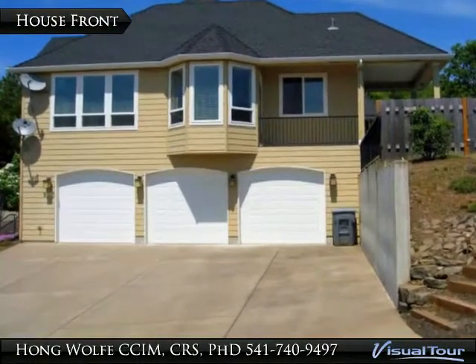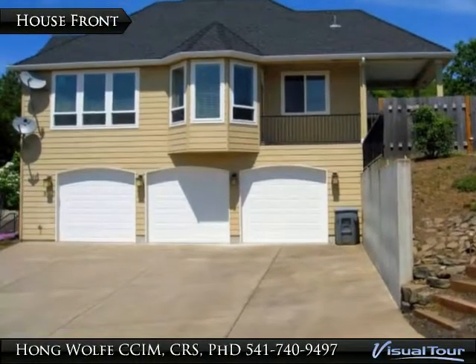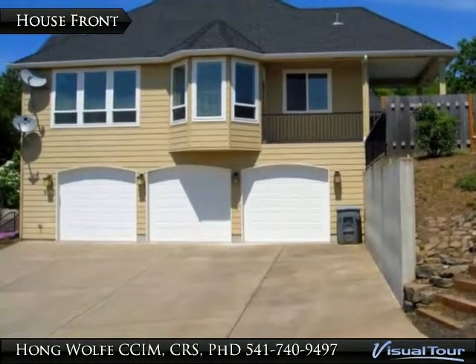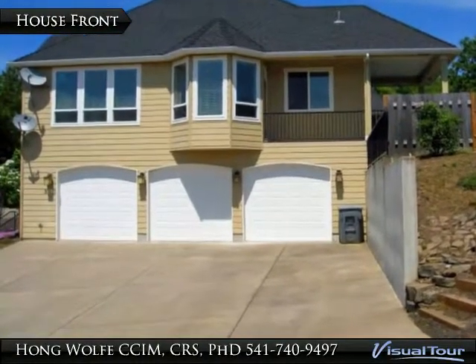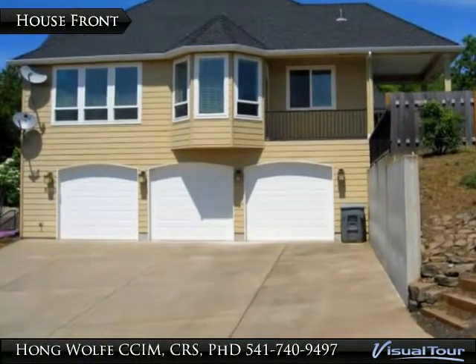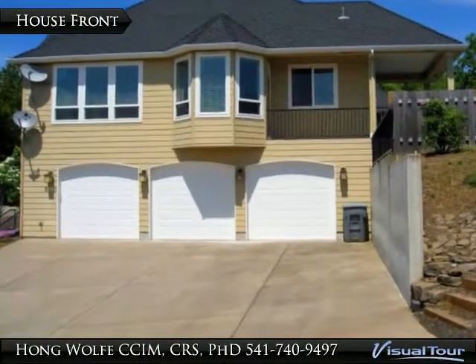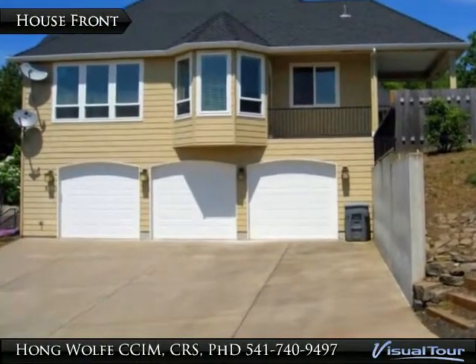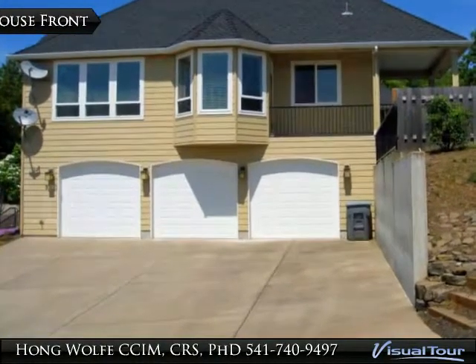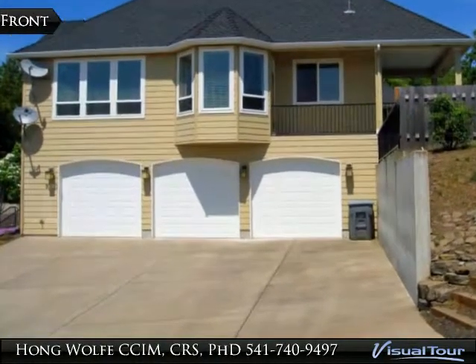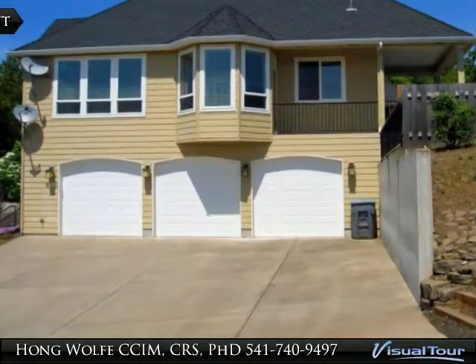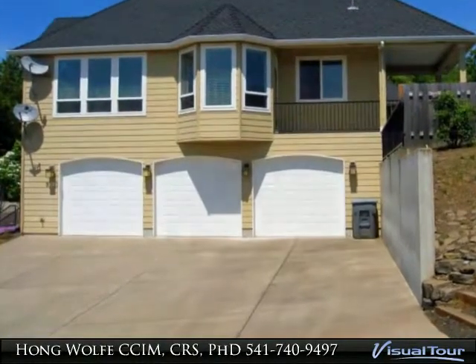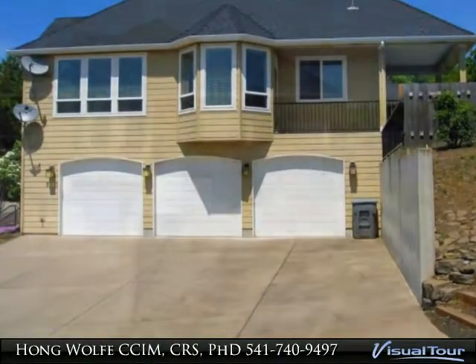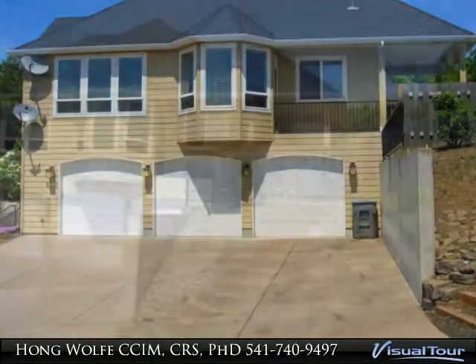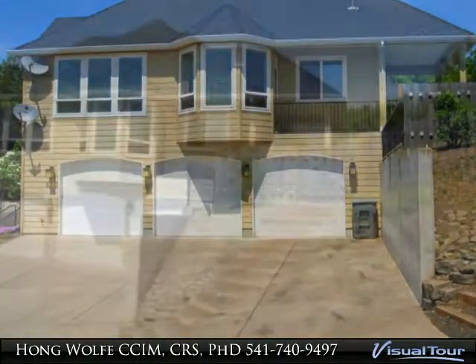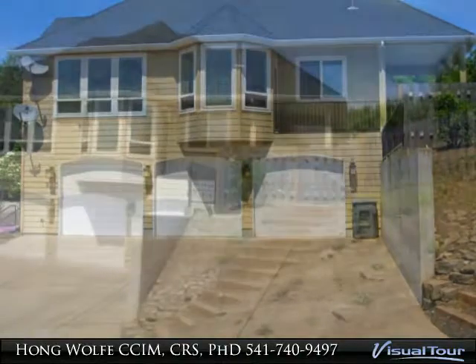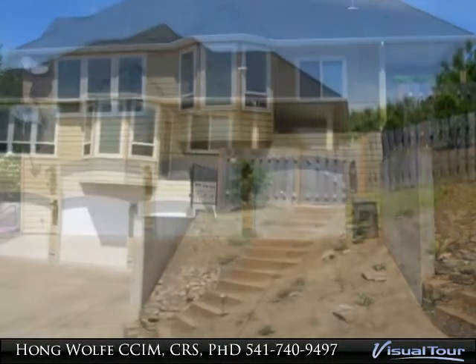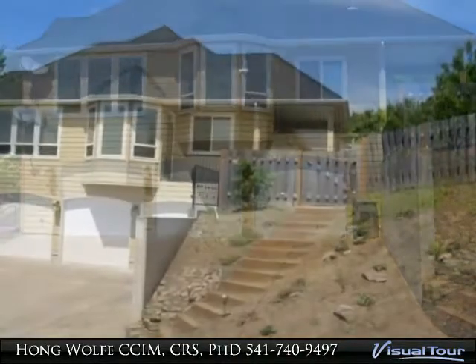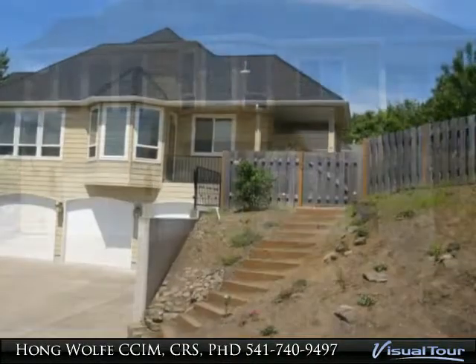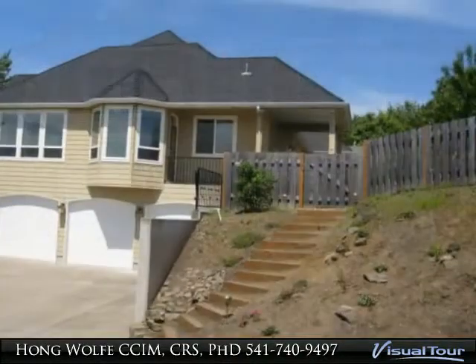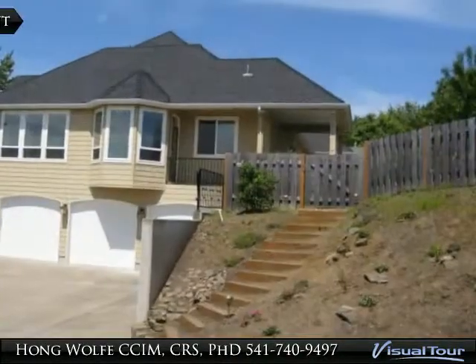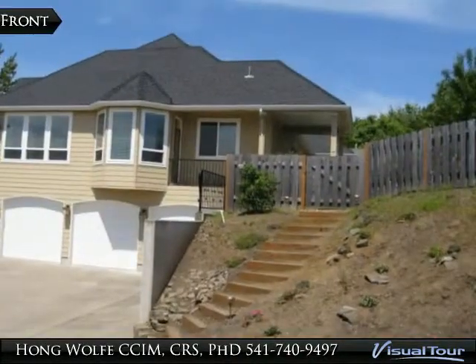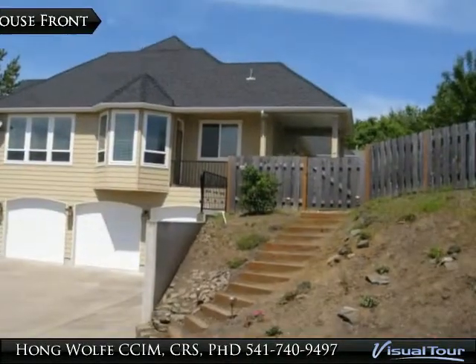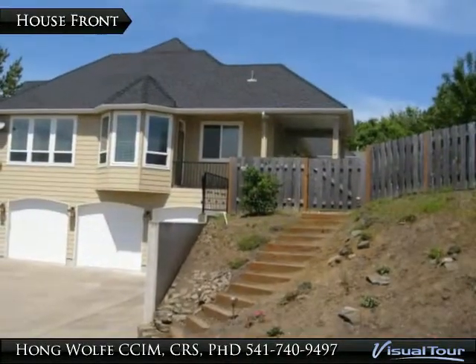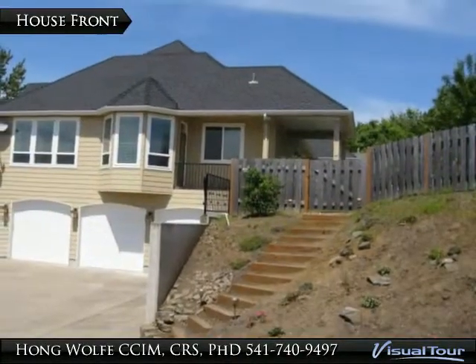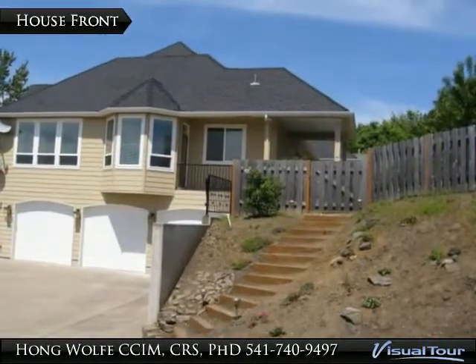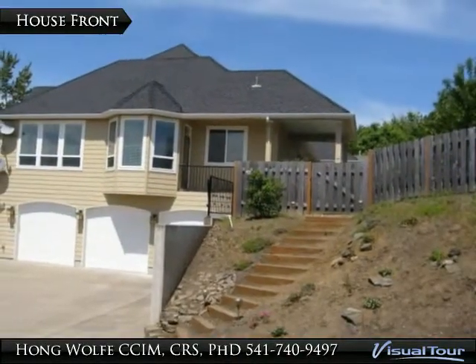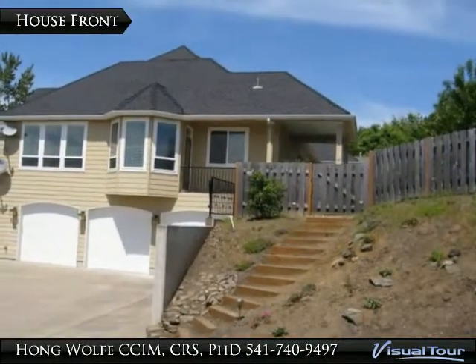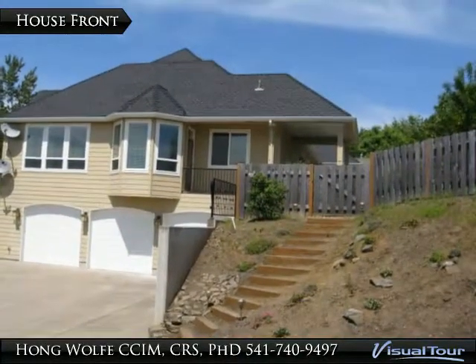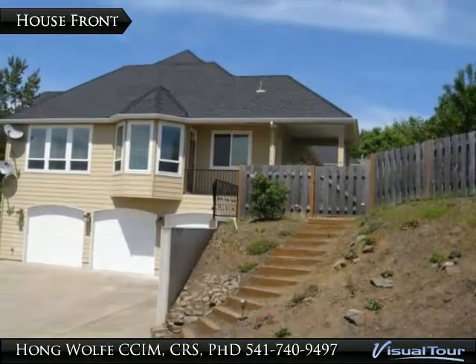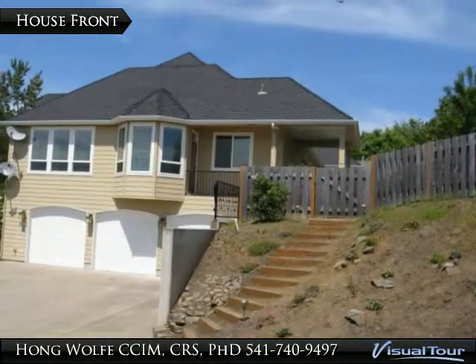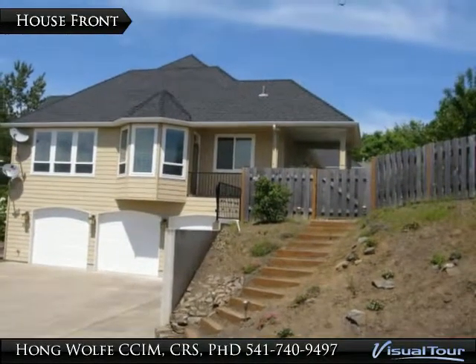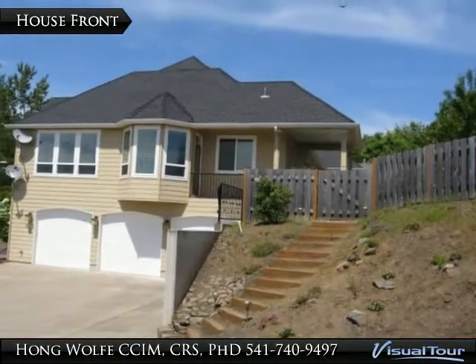Master suite on main level, large office and one other full bathroom, heated floor in master bath.